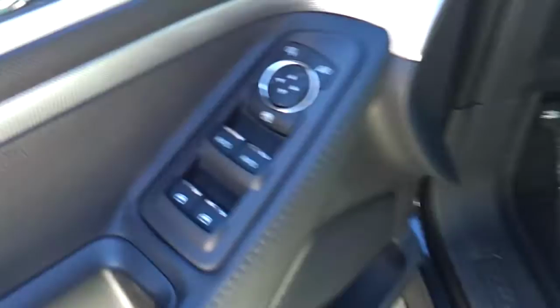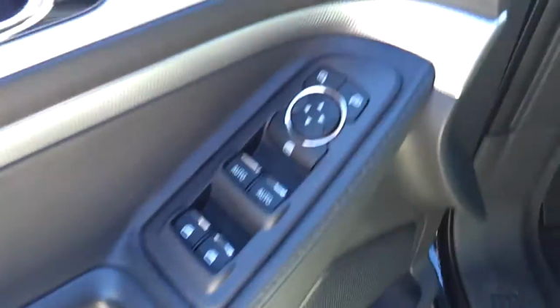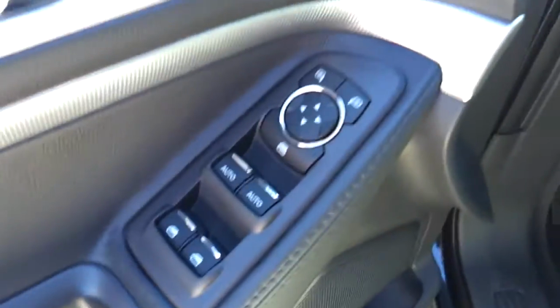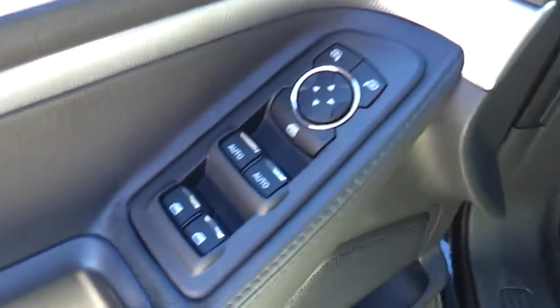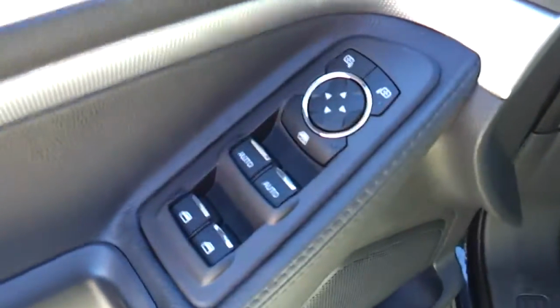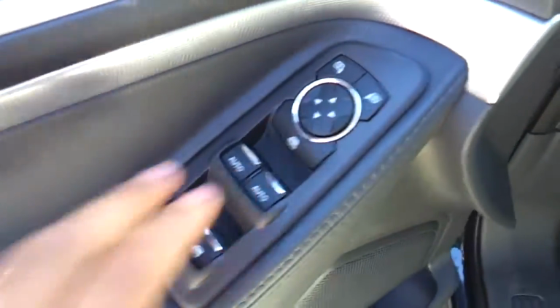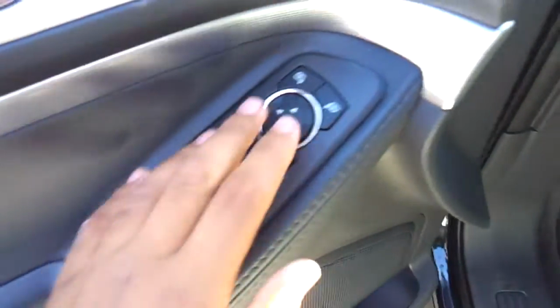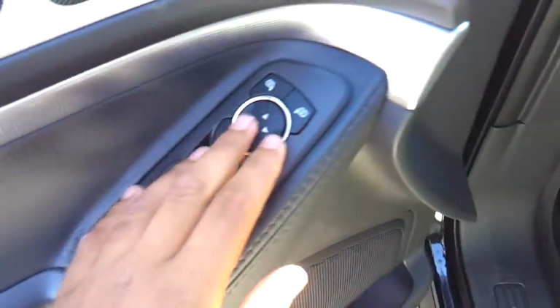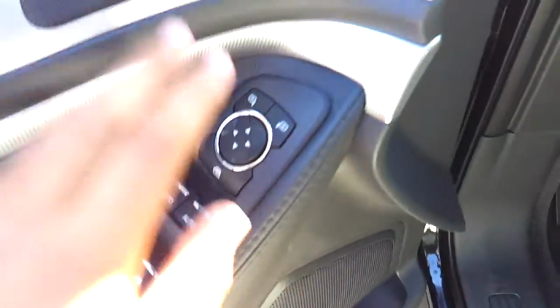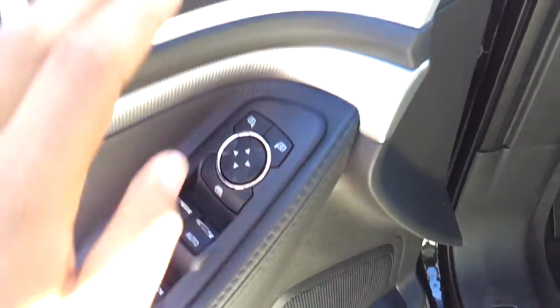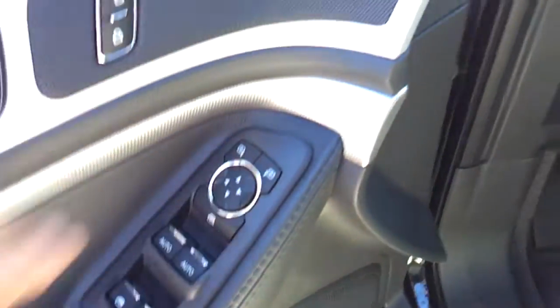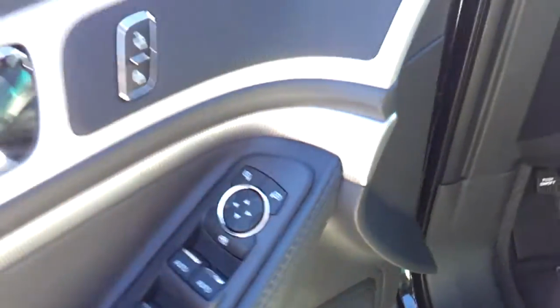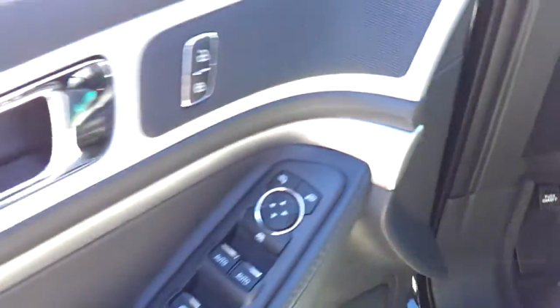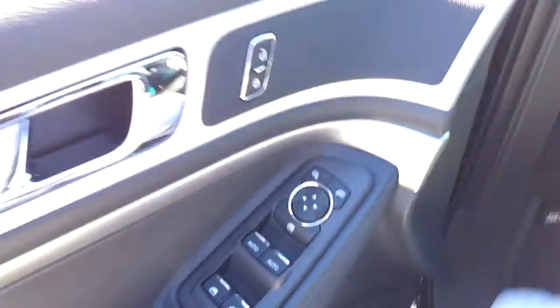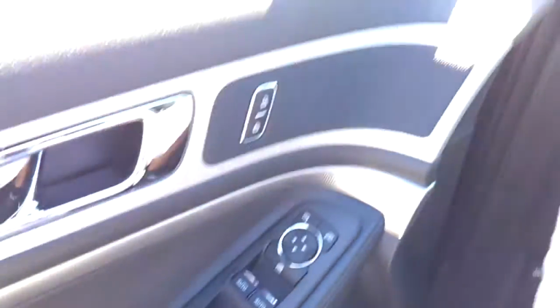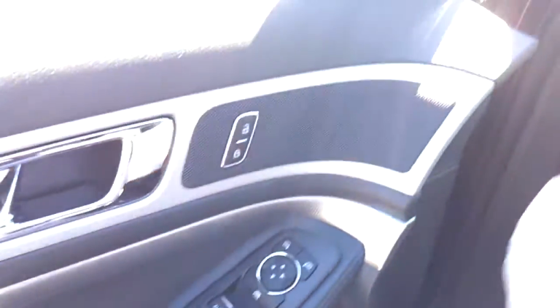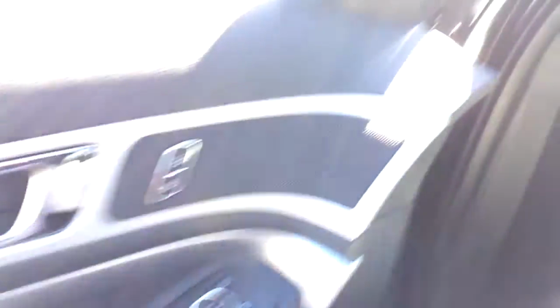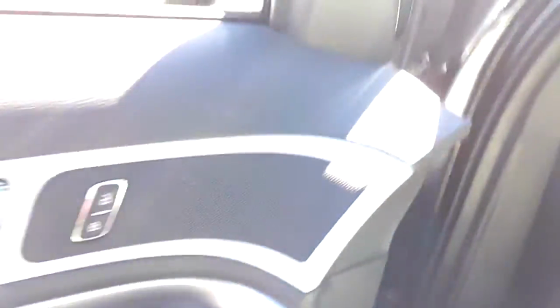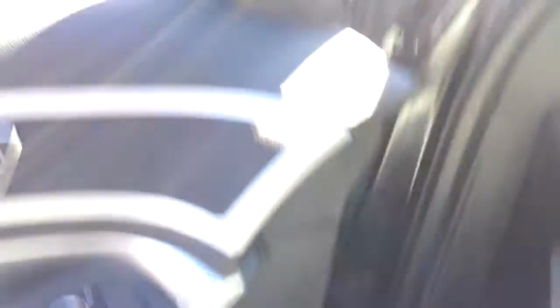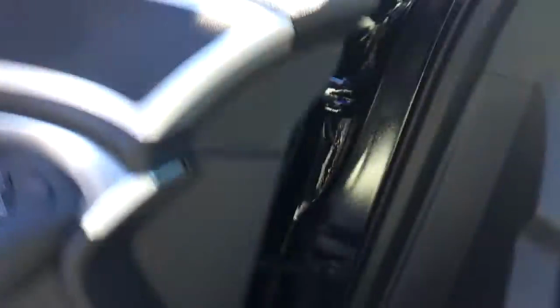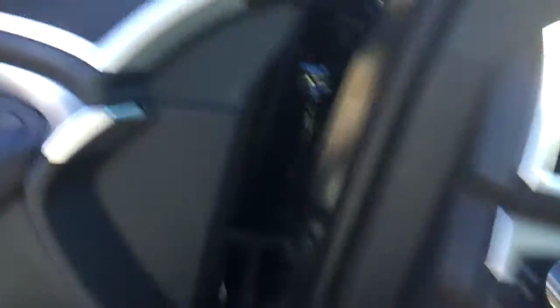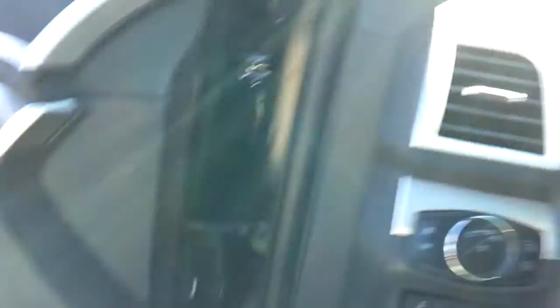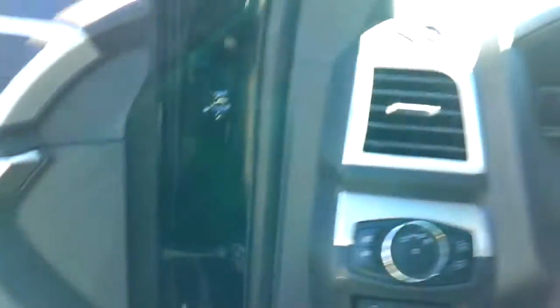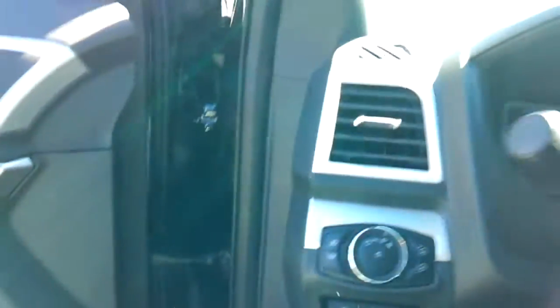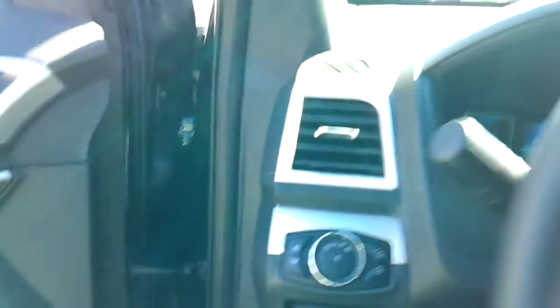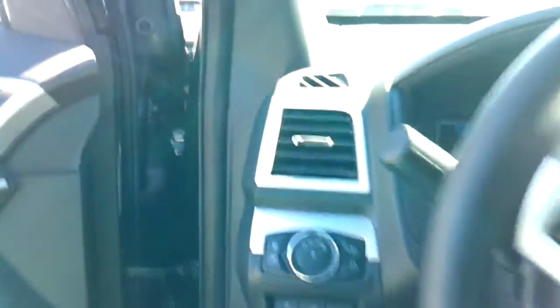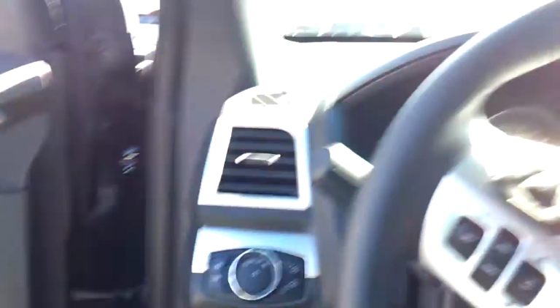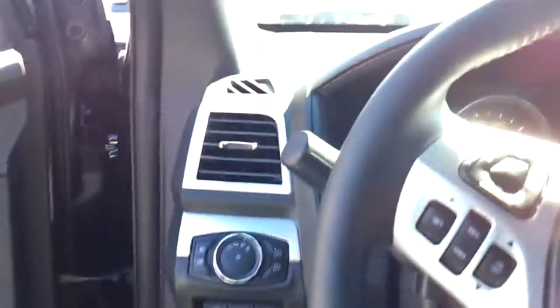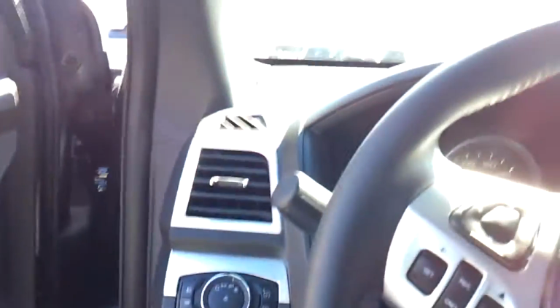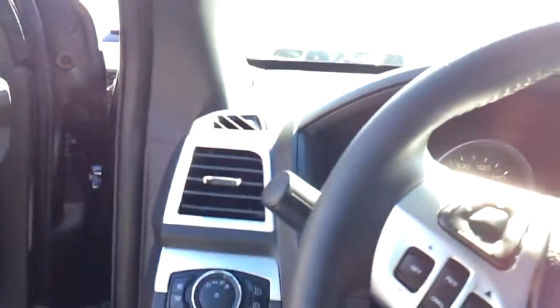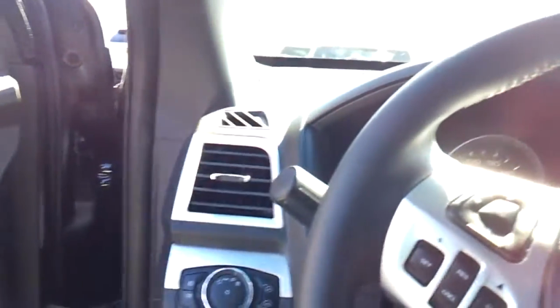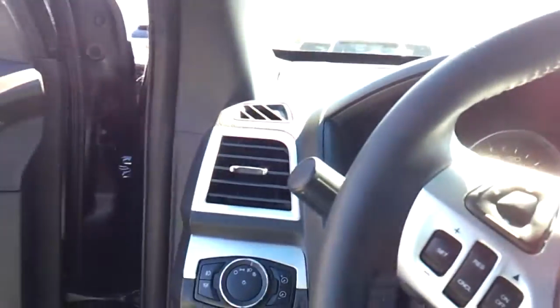Power windows, mirrors, and door locks. And let's go ahead and rev it up.